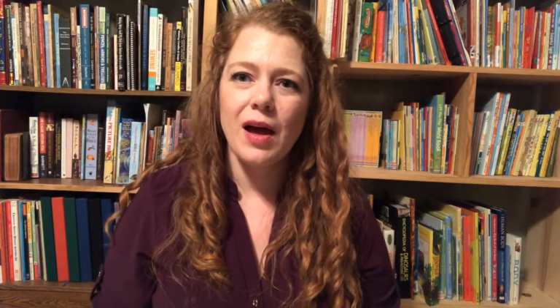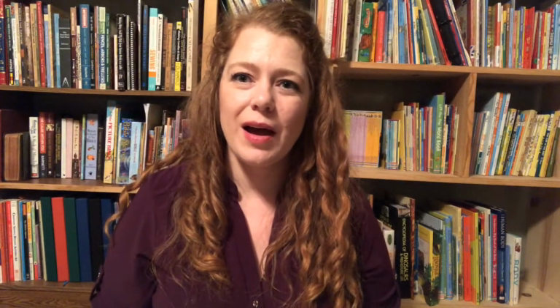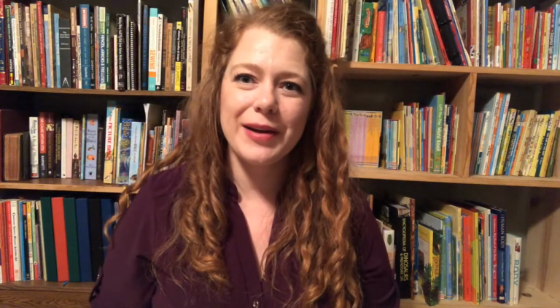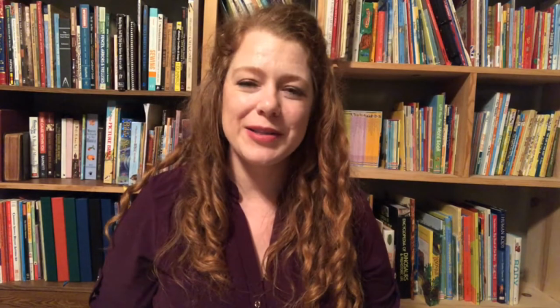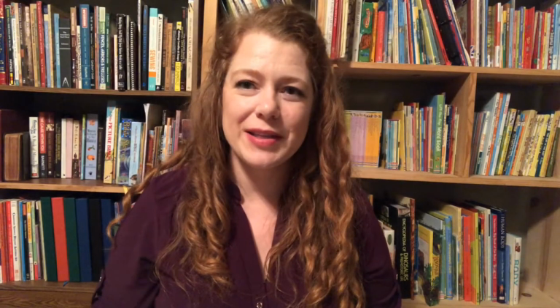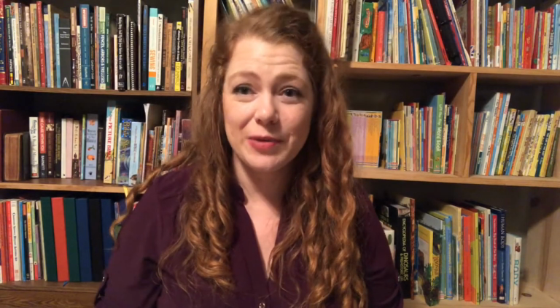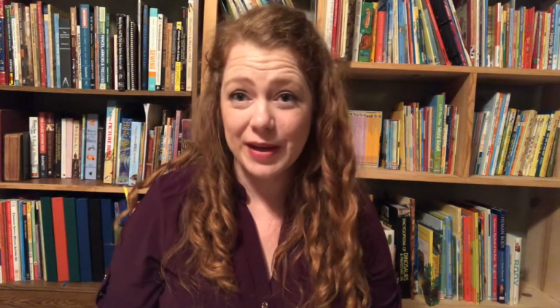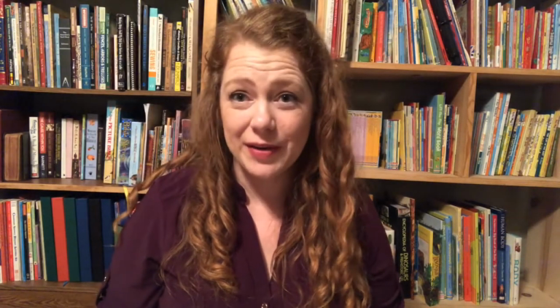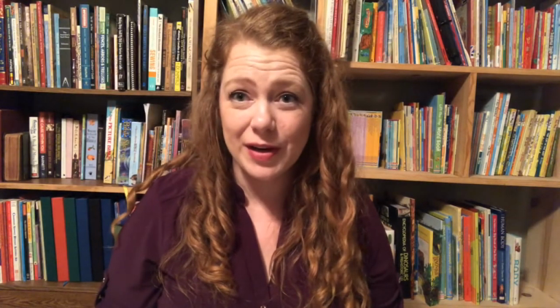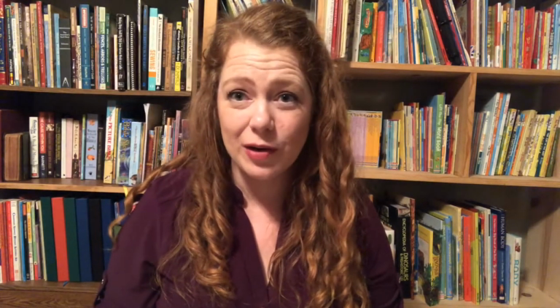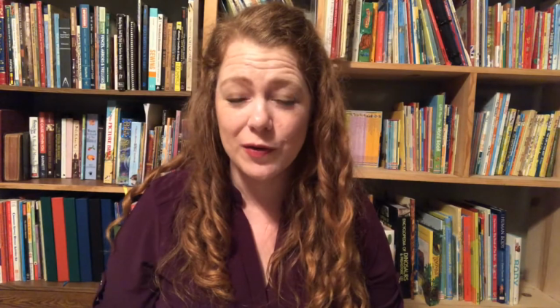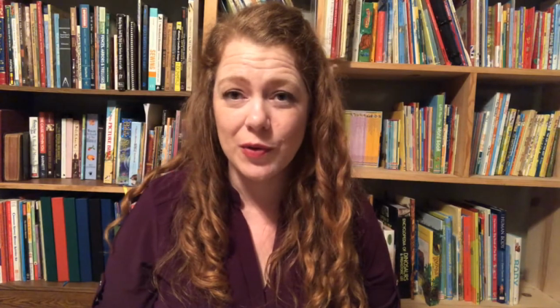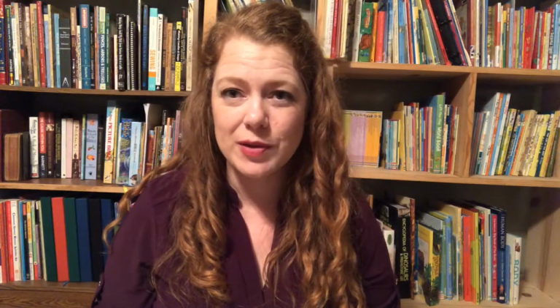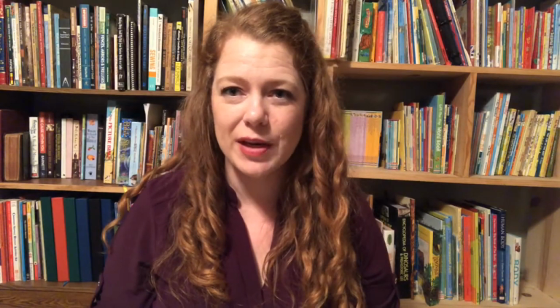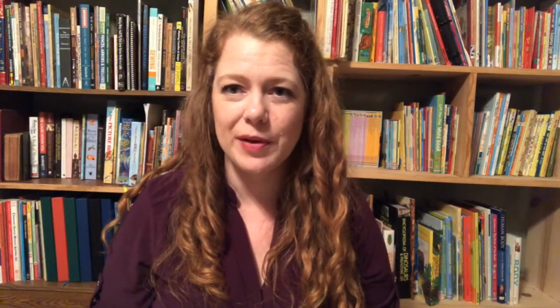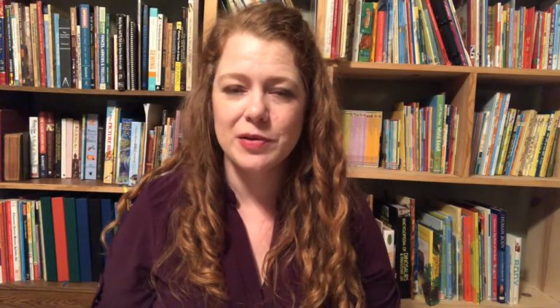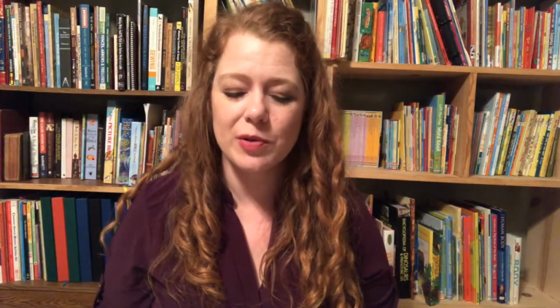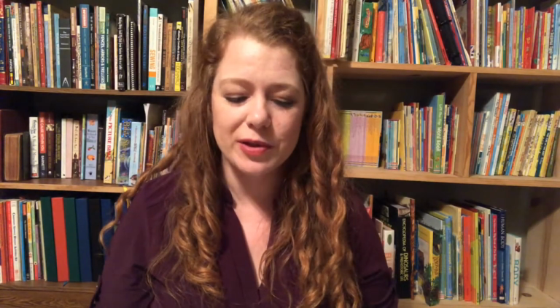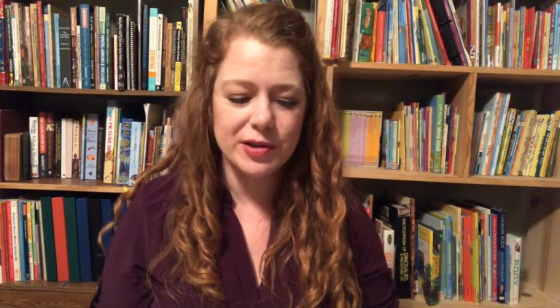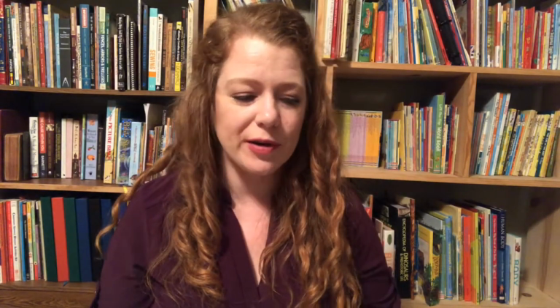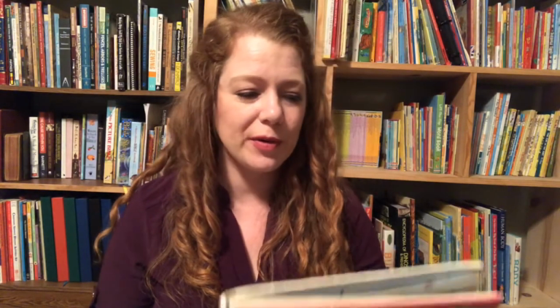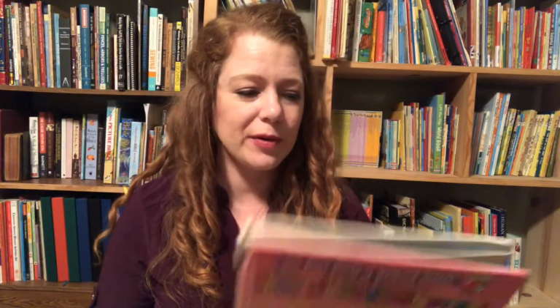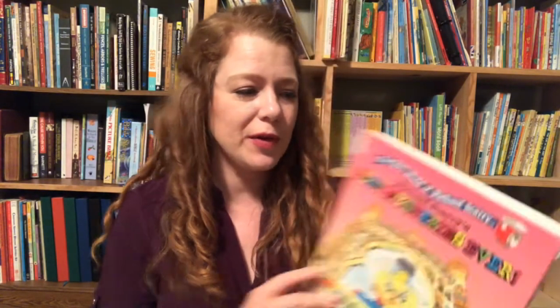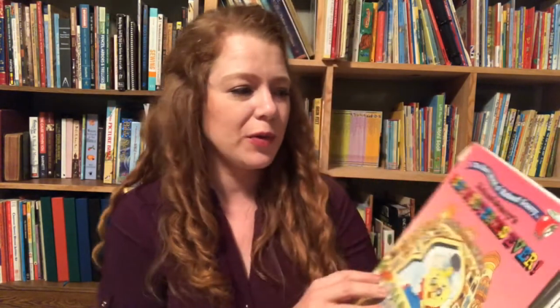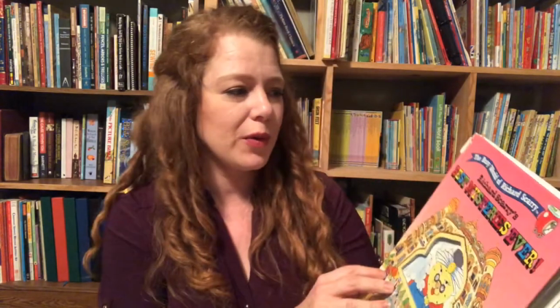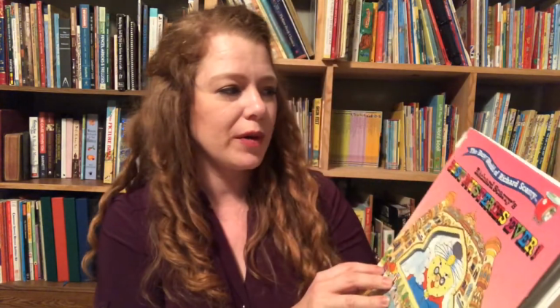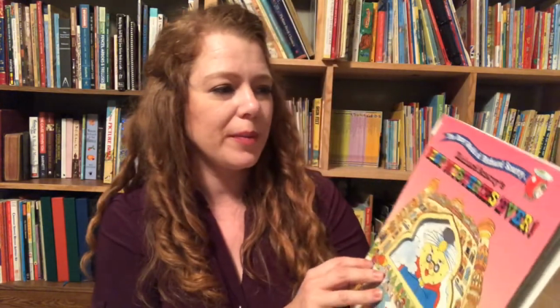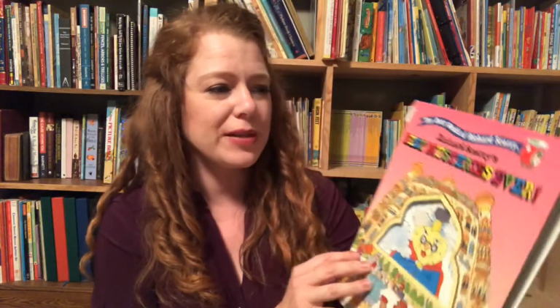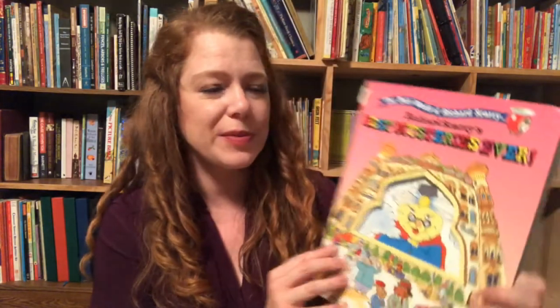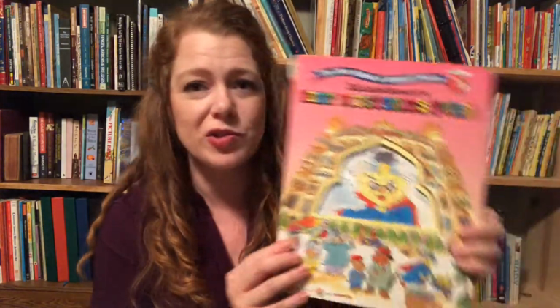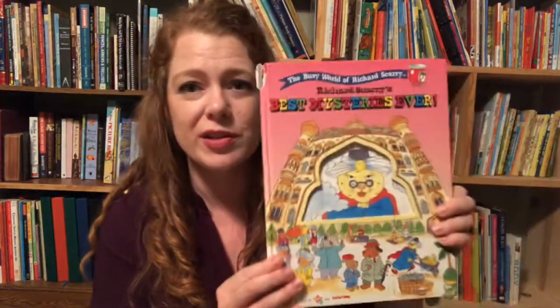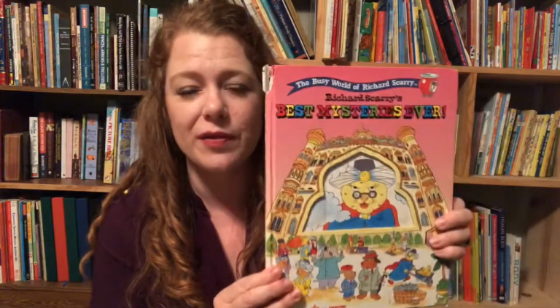Hi, Christy here with Make Everyday Colorful. Today I'm going to do a Richard Scarry book review on Best Mysteries Ever.